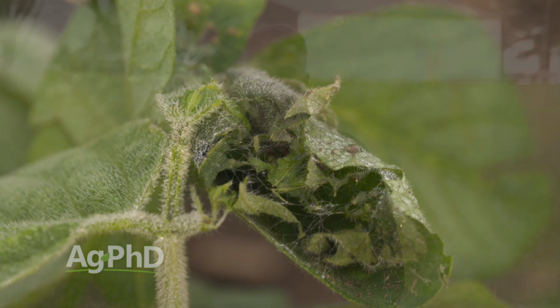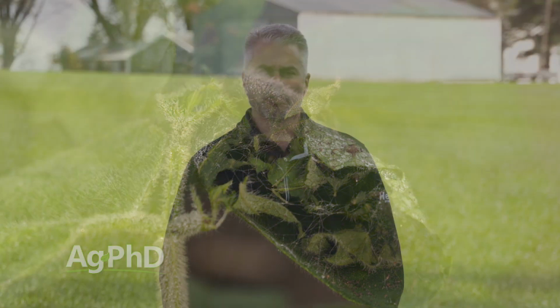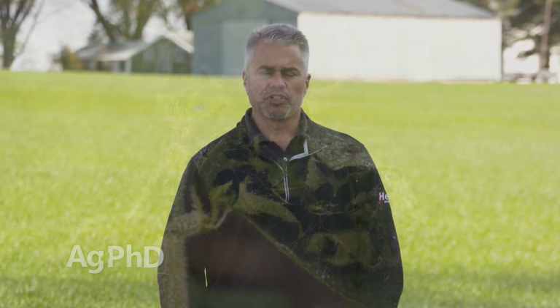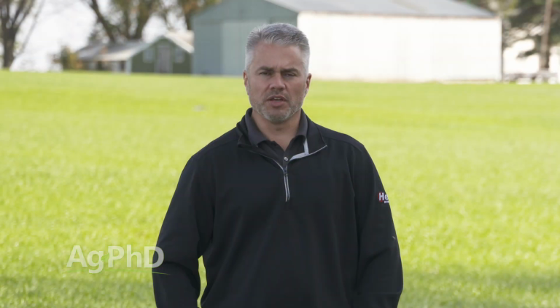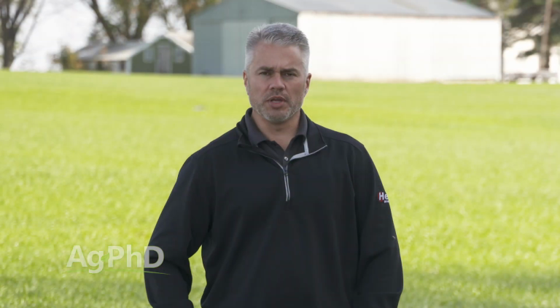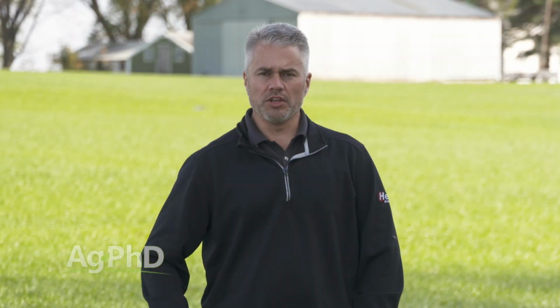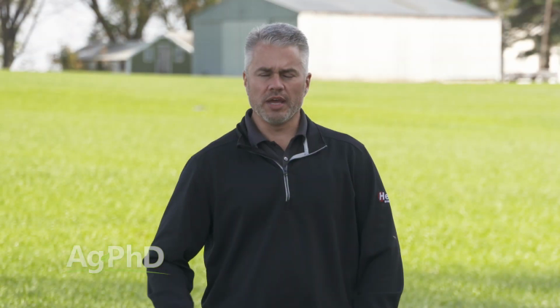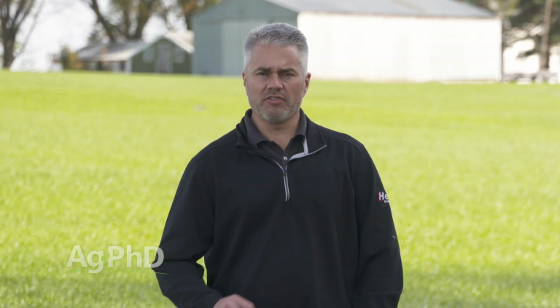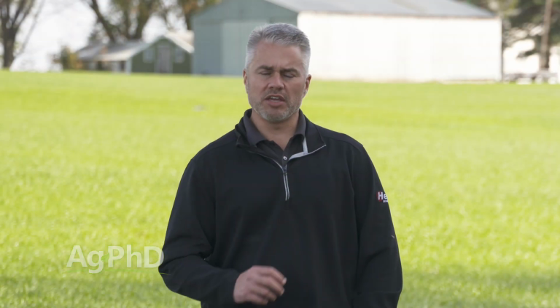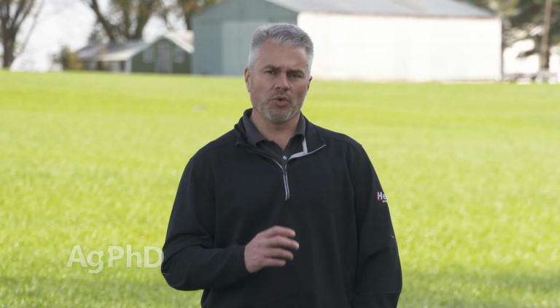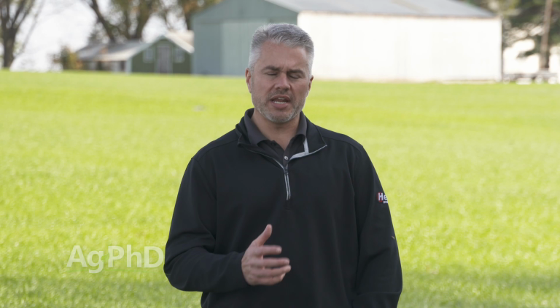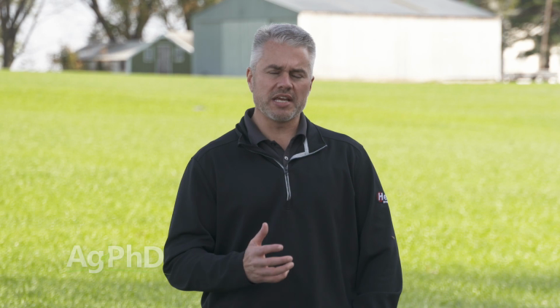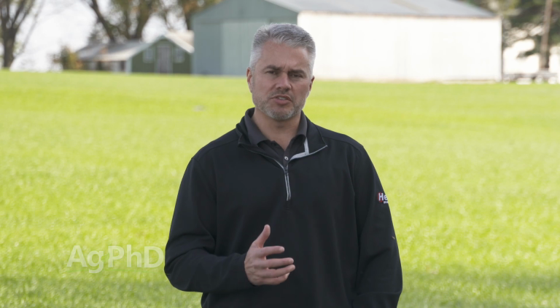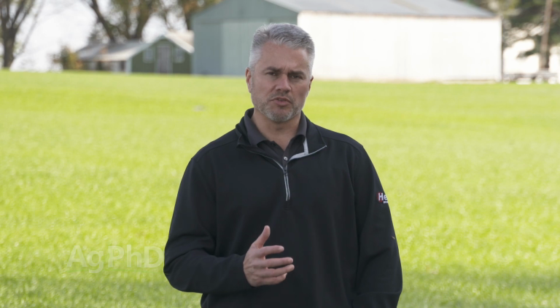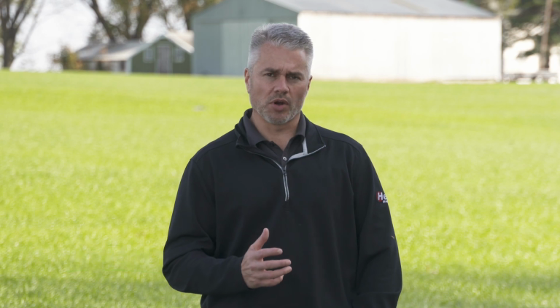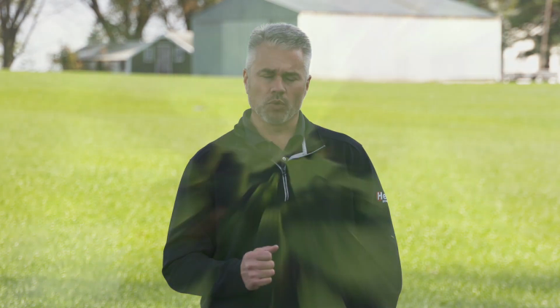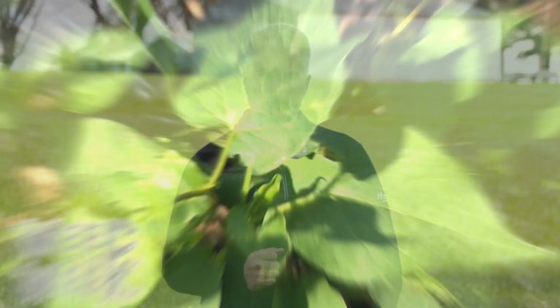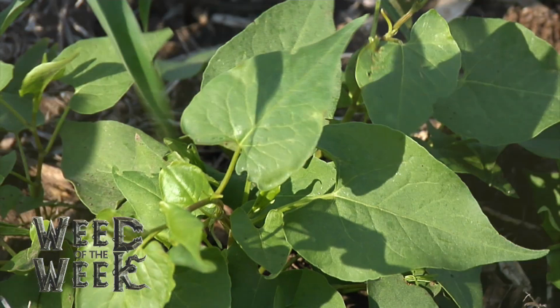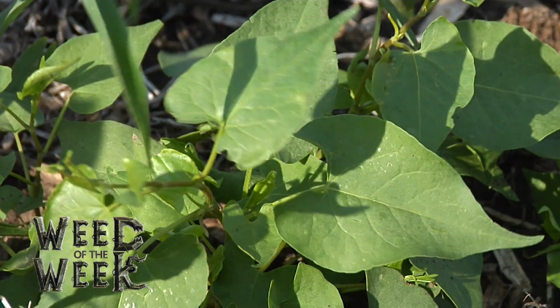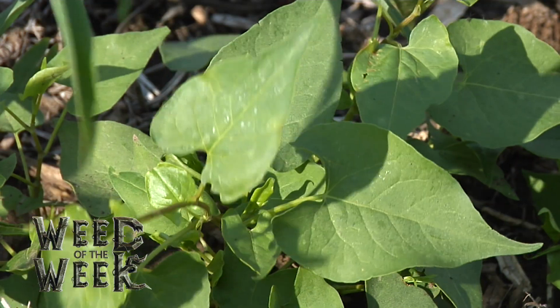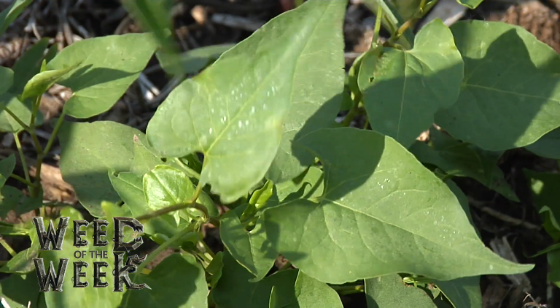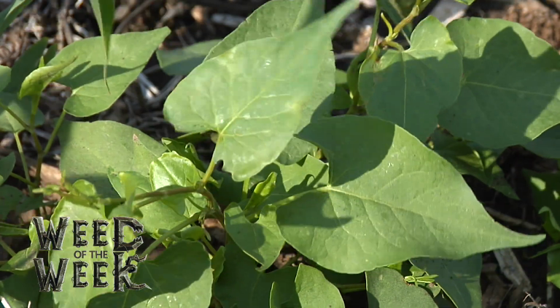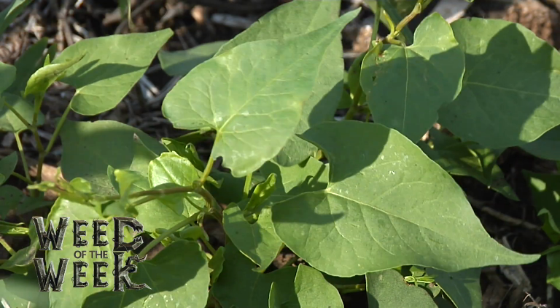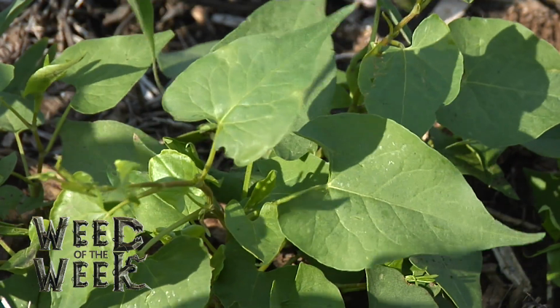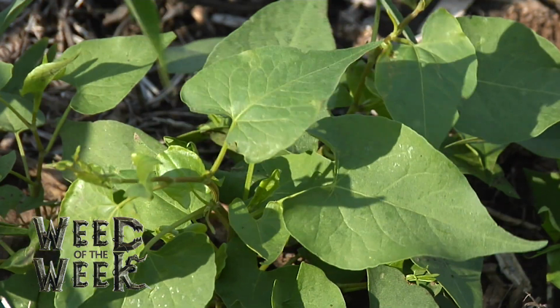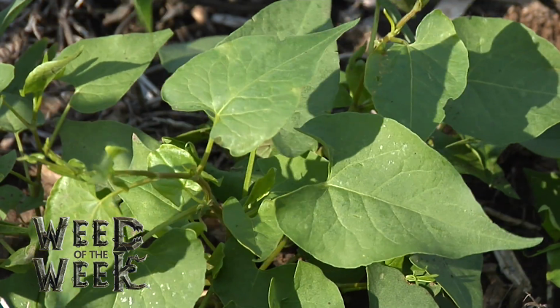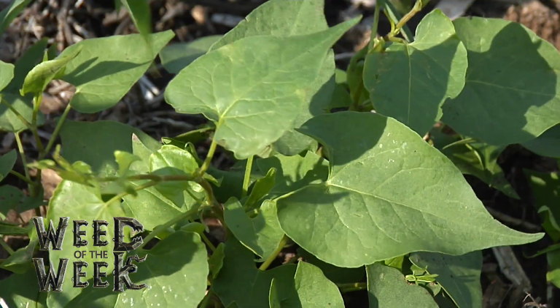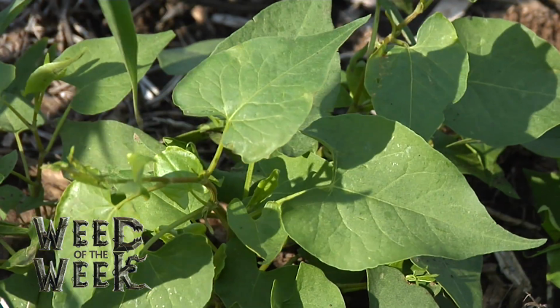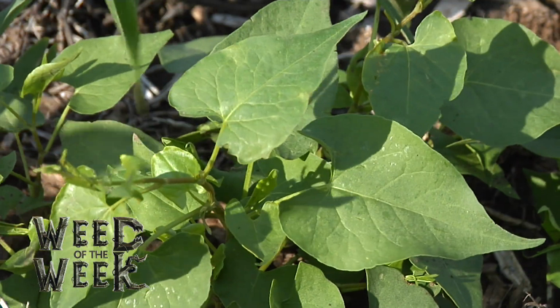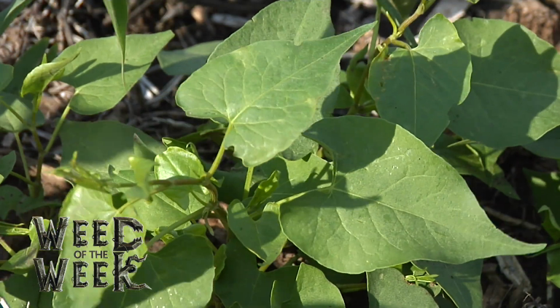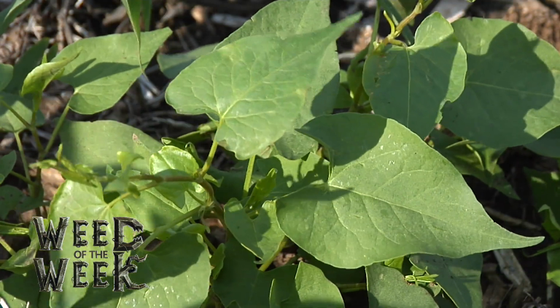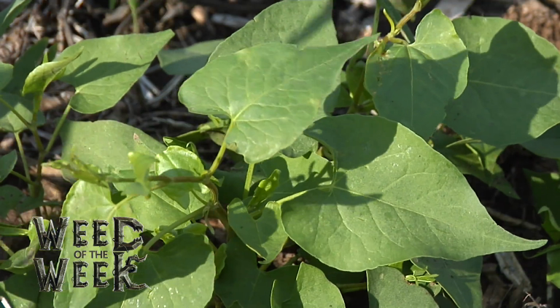Fortunately we do have a great answer for our Weed of the Week — we'll tell you what it is coming up later in the show.